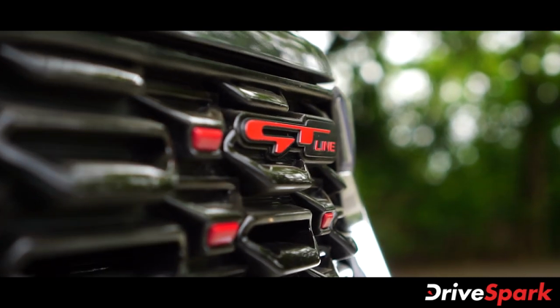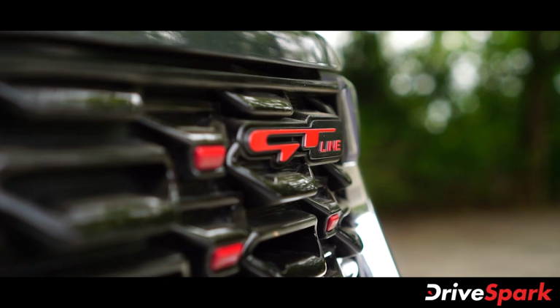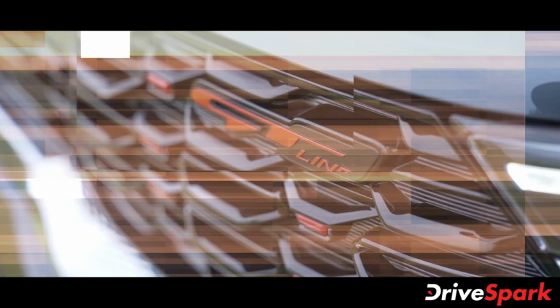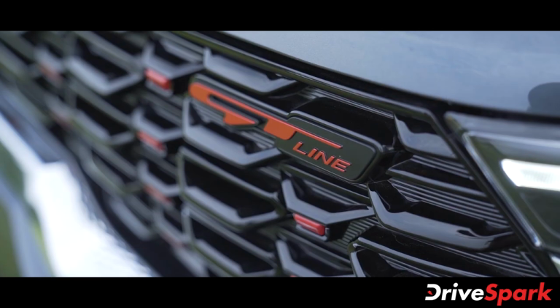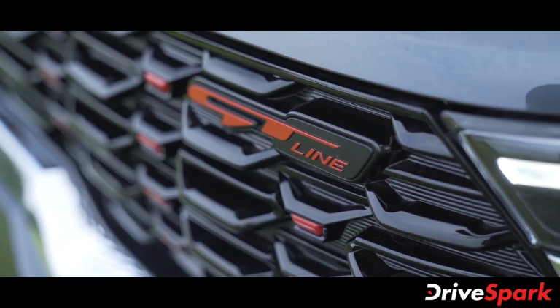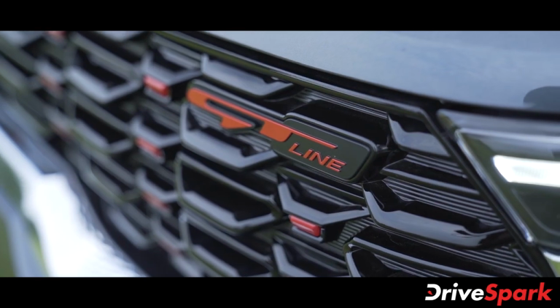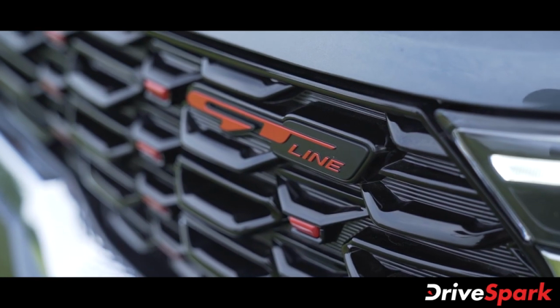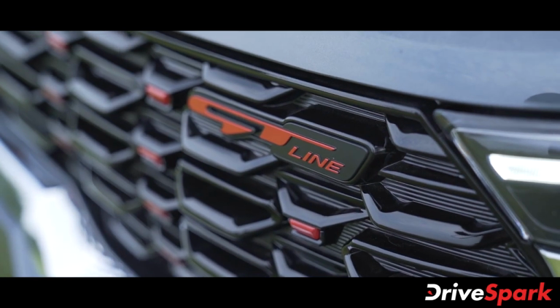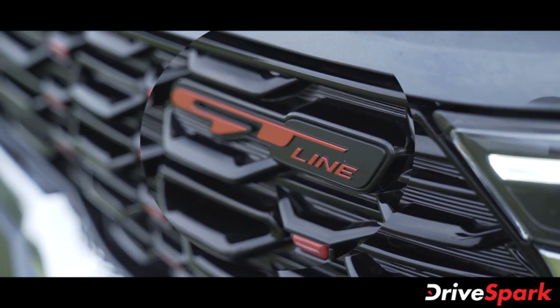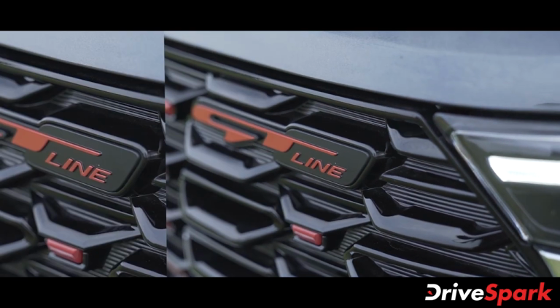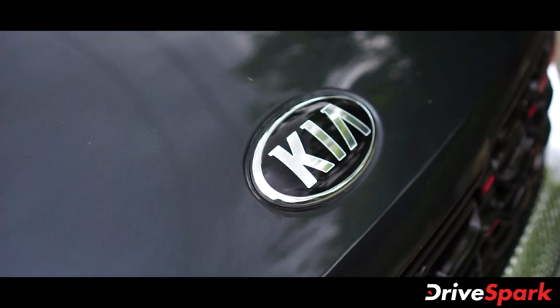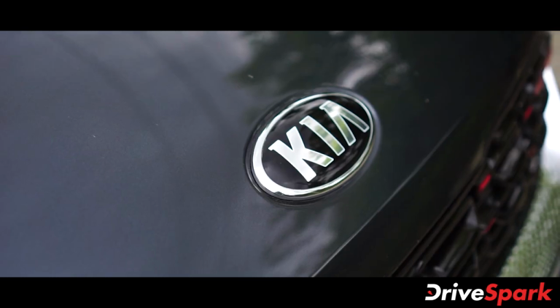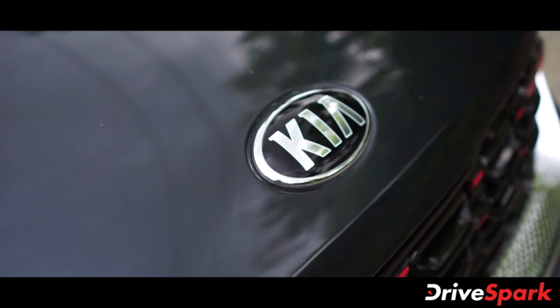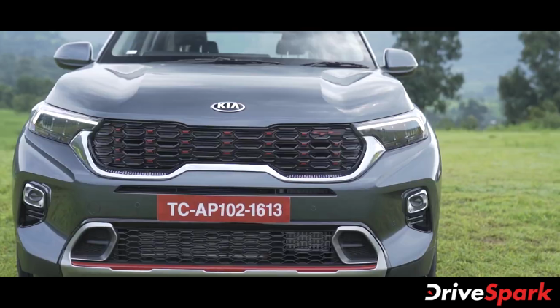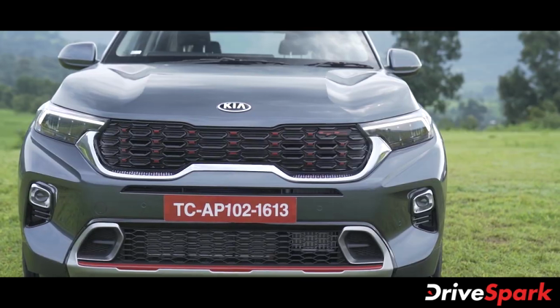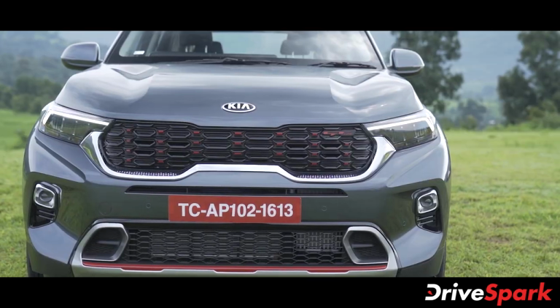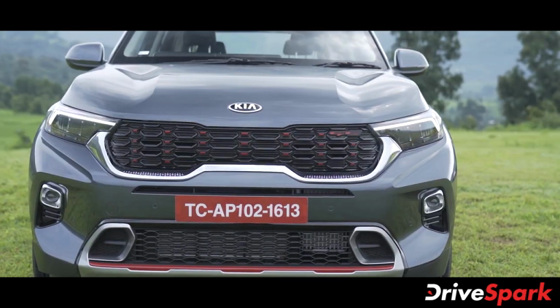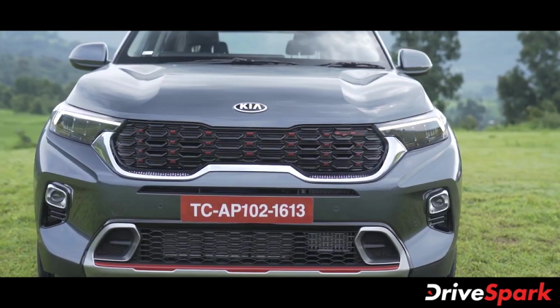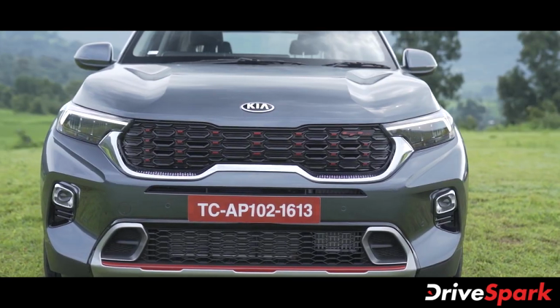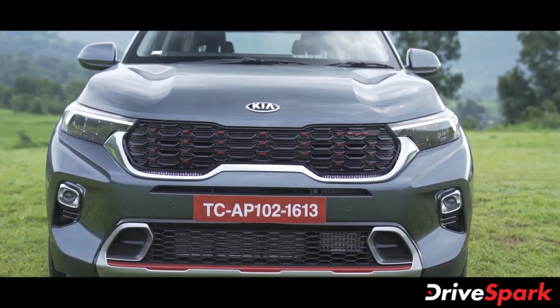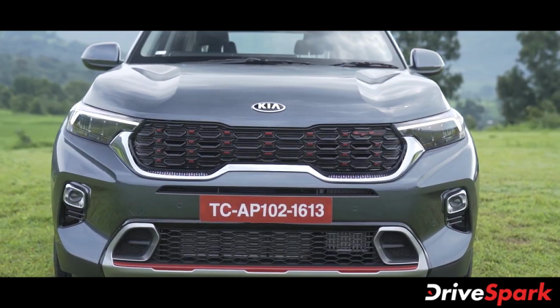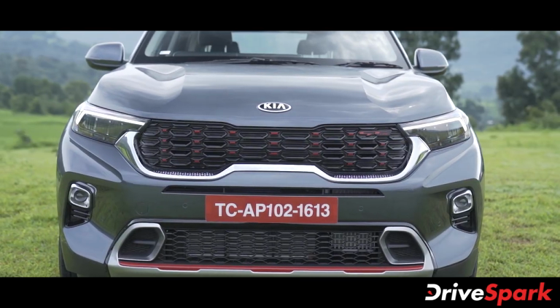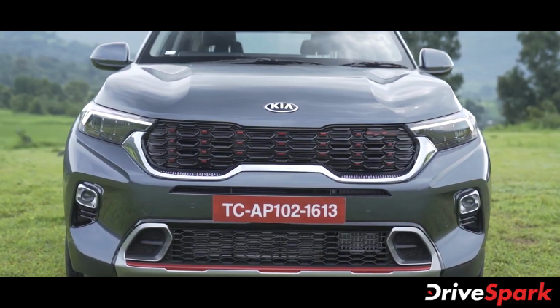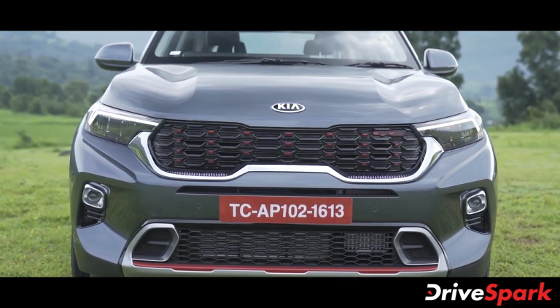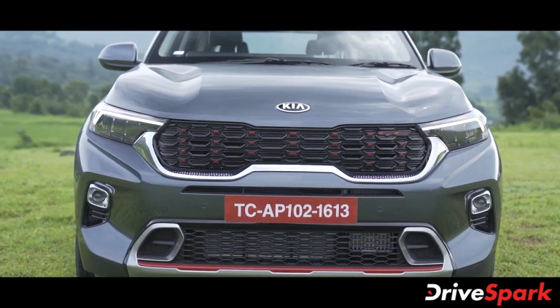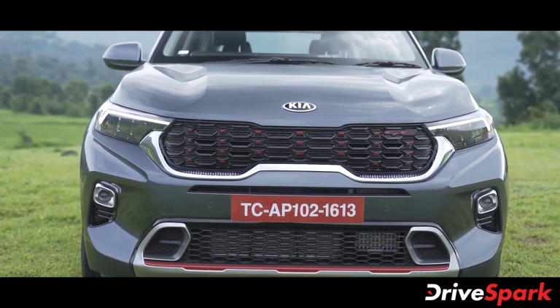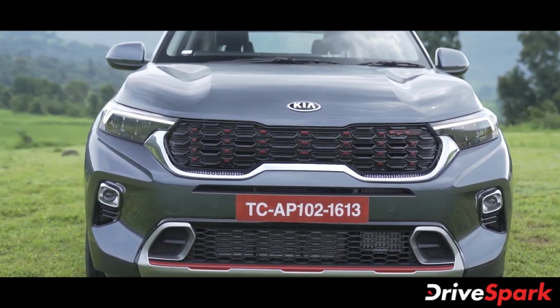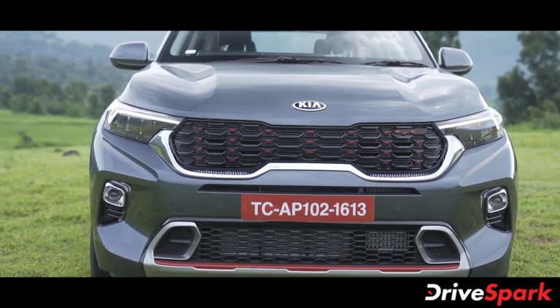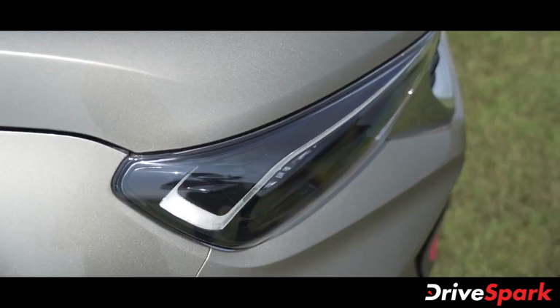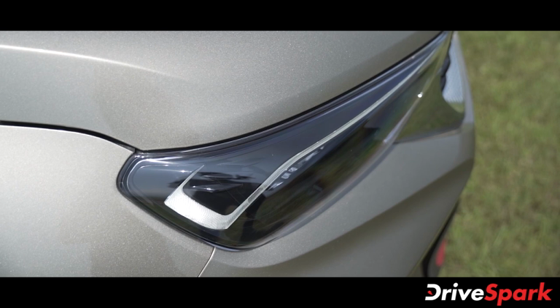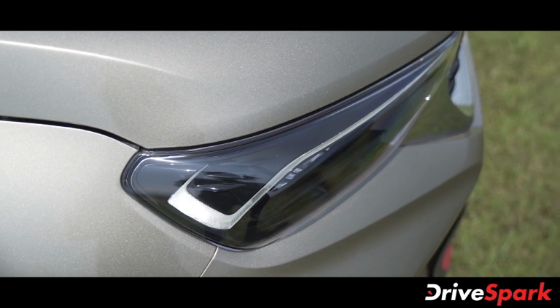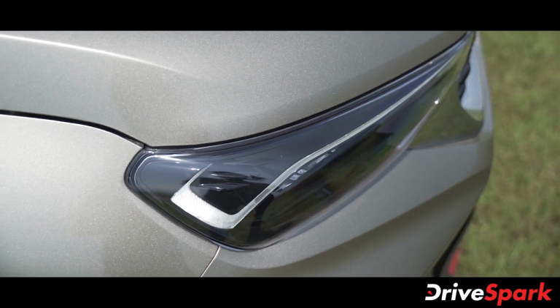Looking at the front grille, this is the Sonet's distinctive headlamp design.